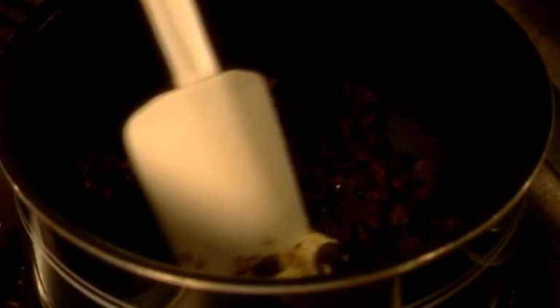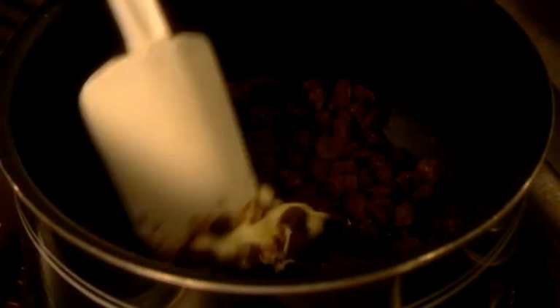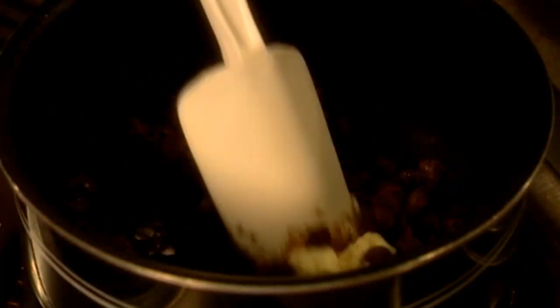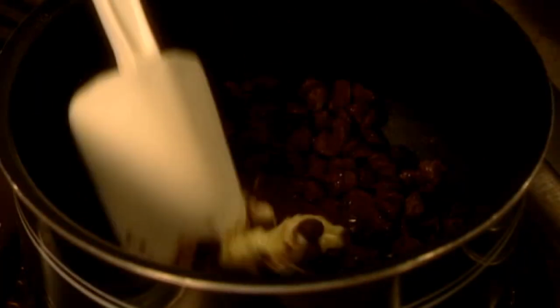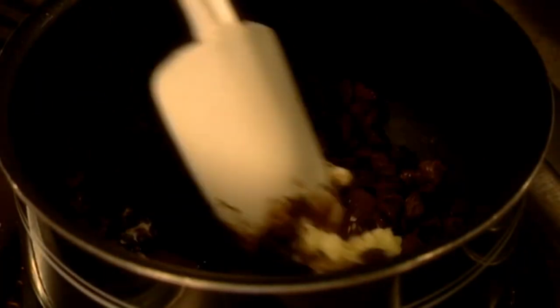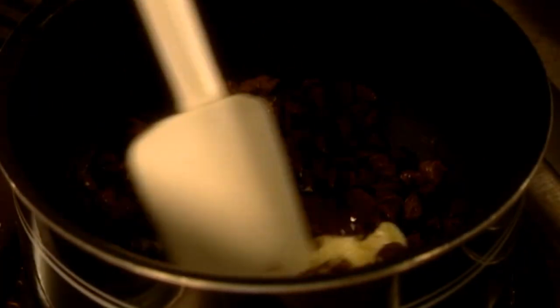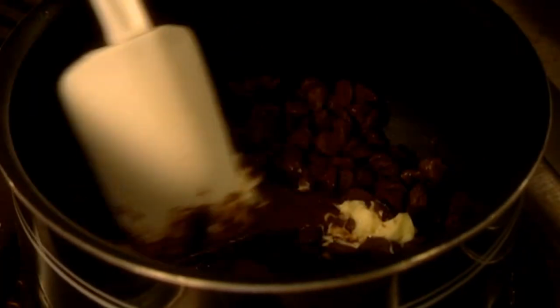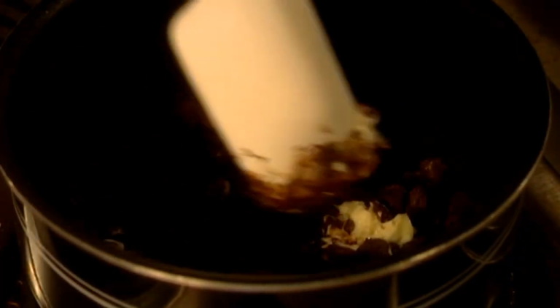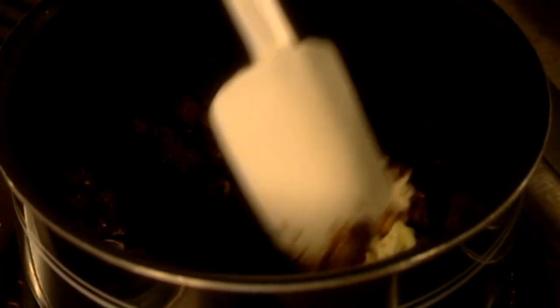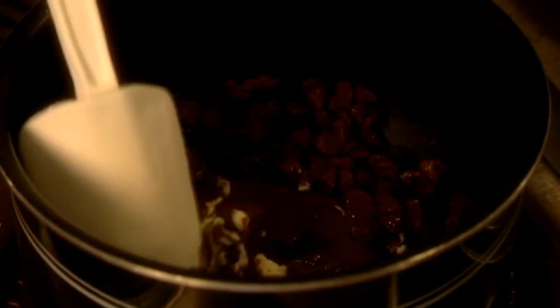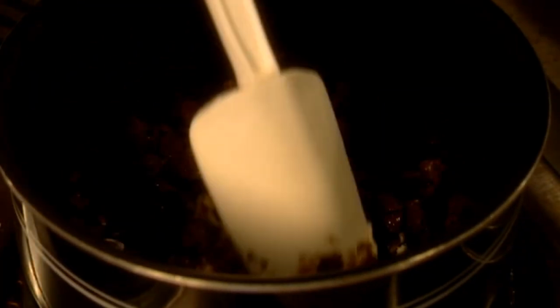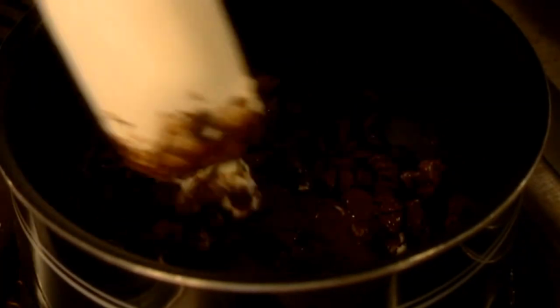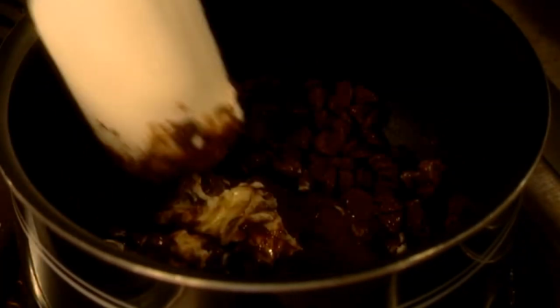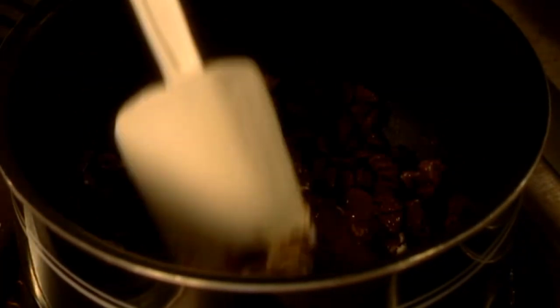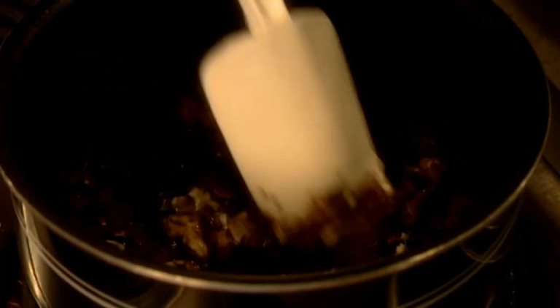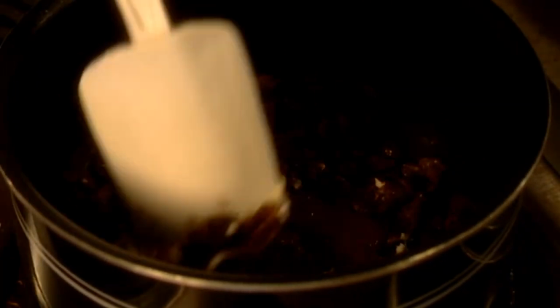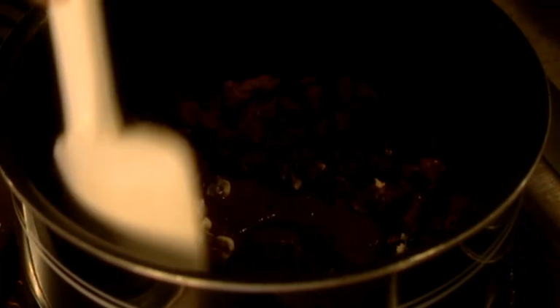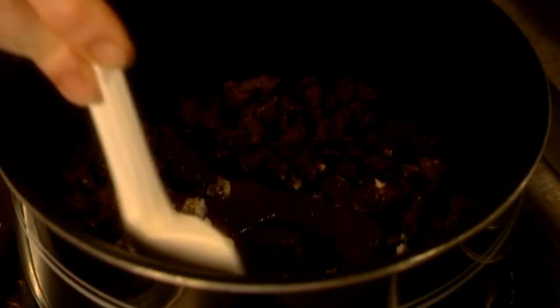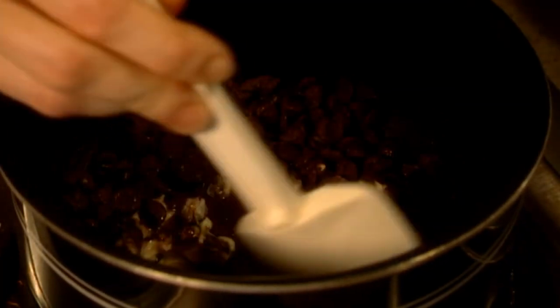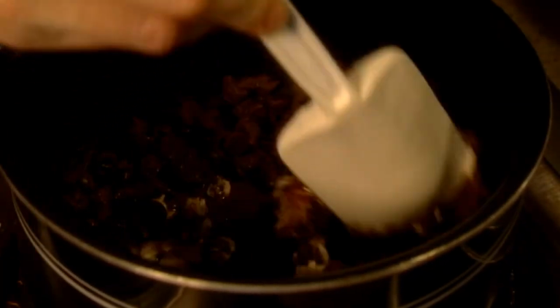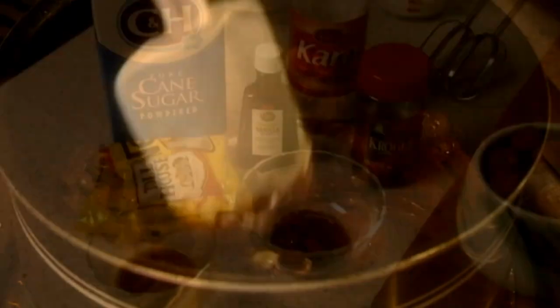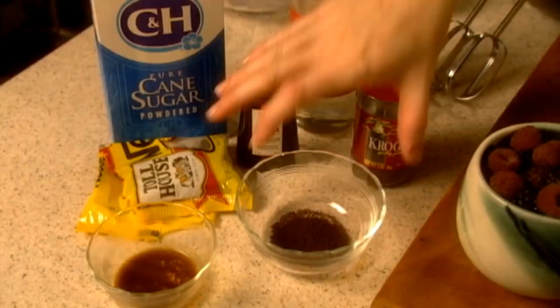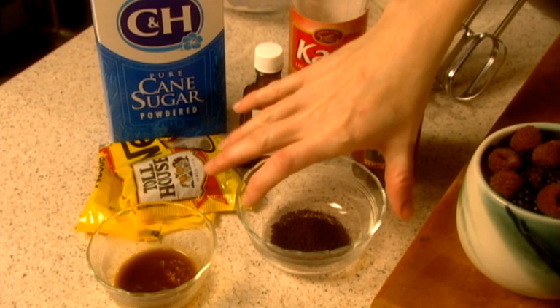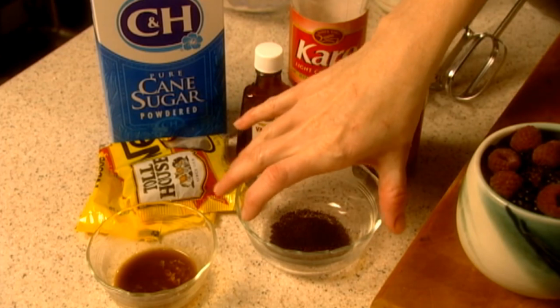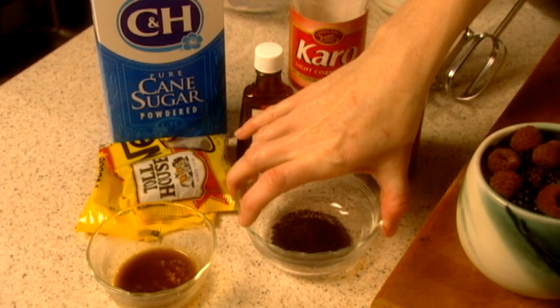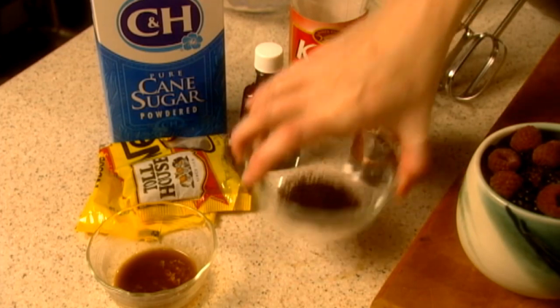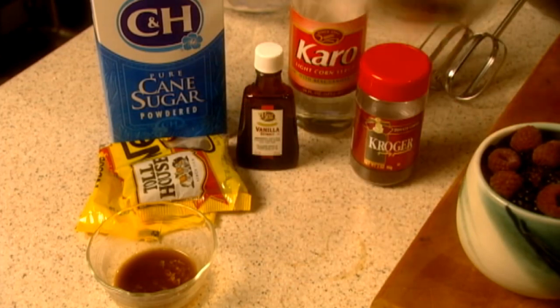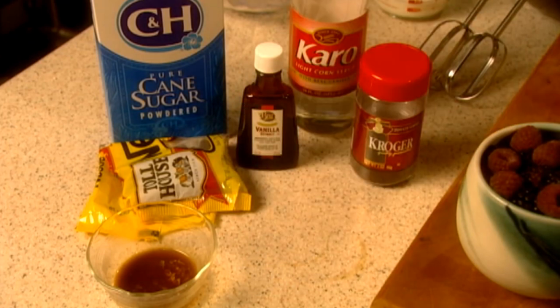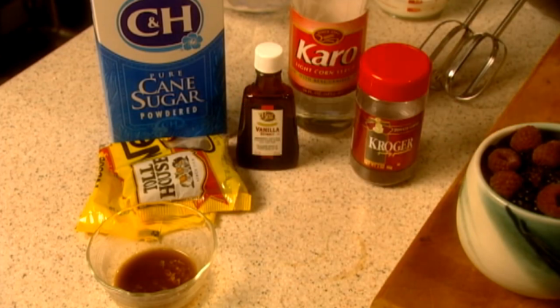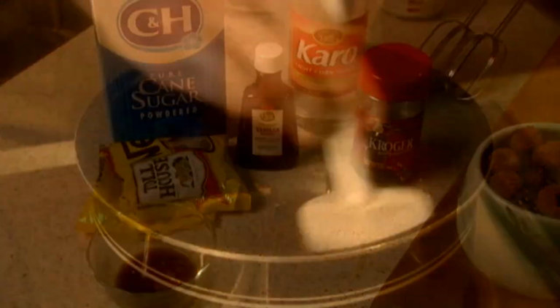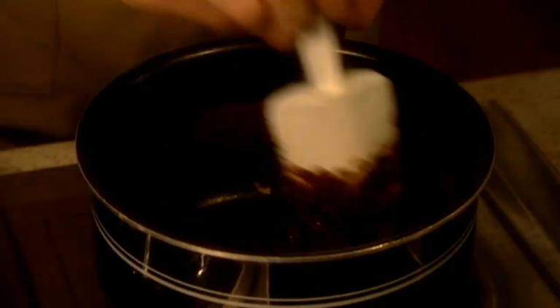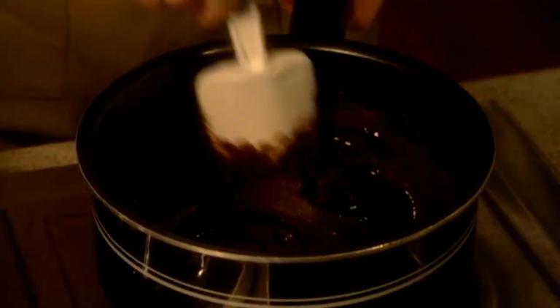Make a deep fudge glaze by melting chocolate chips, butter, corn syrup, vanilla, and coffee until smooth.